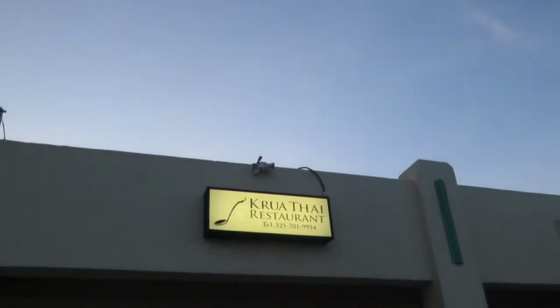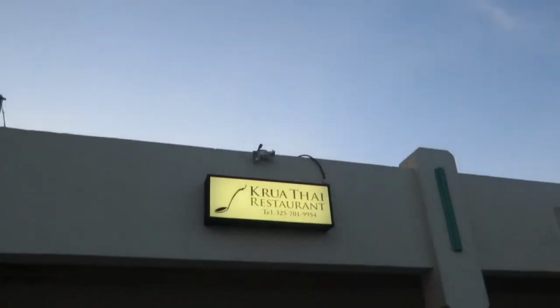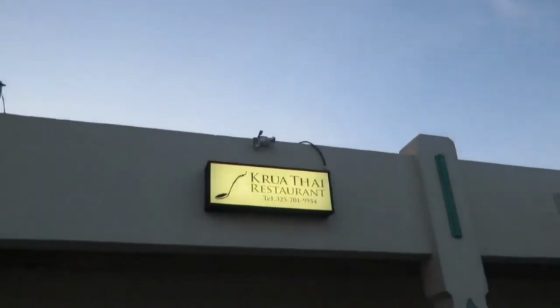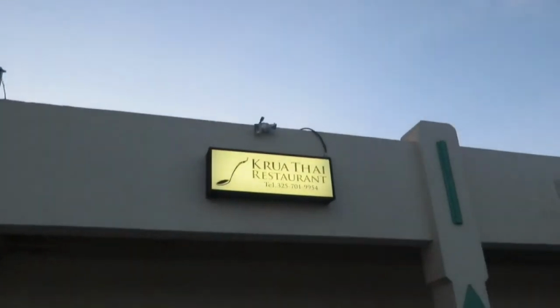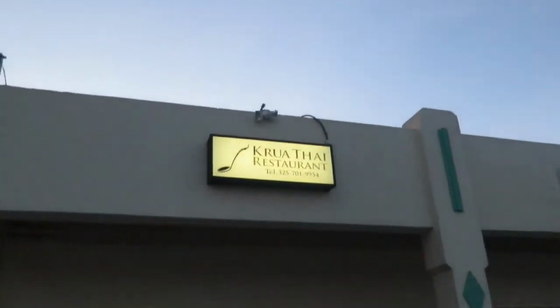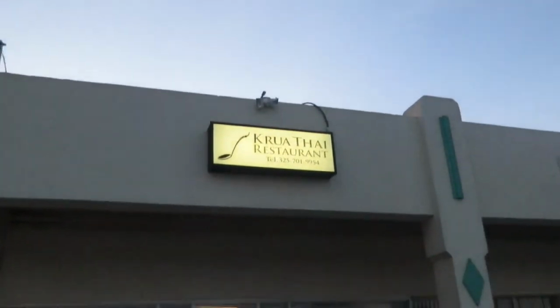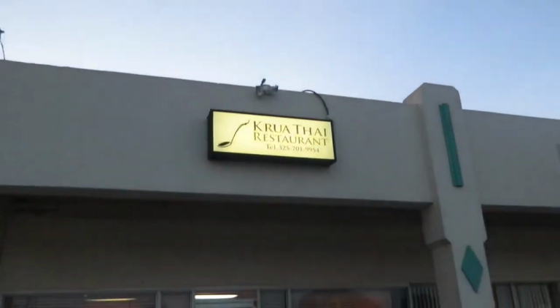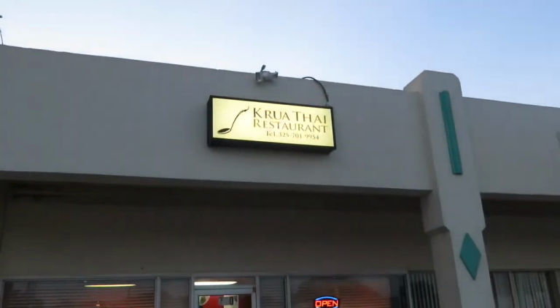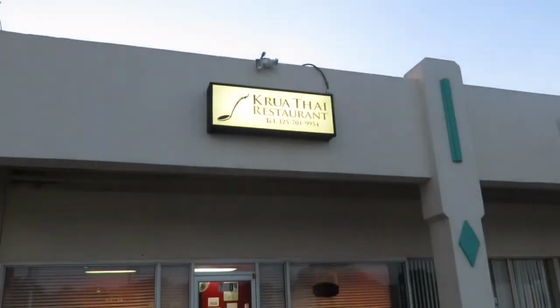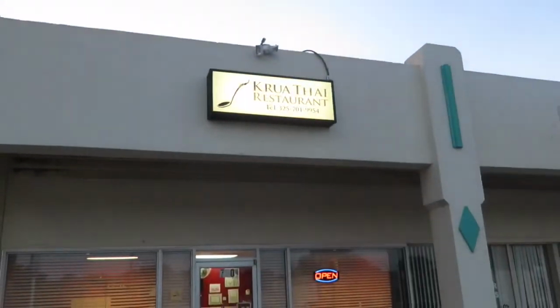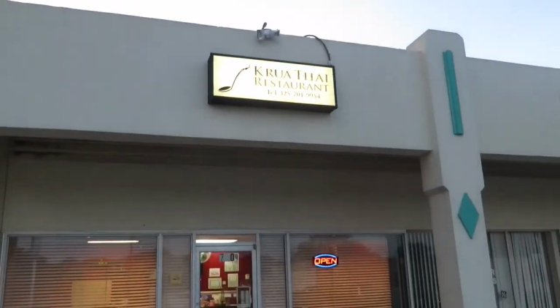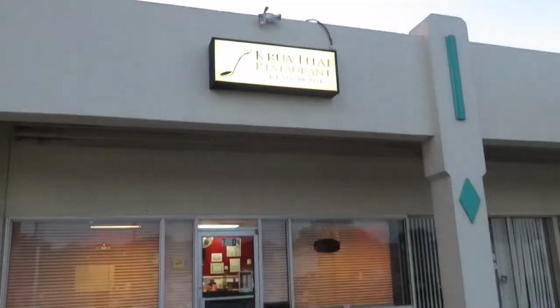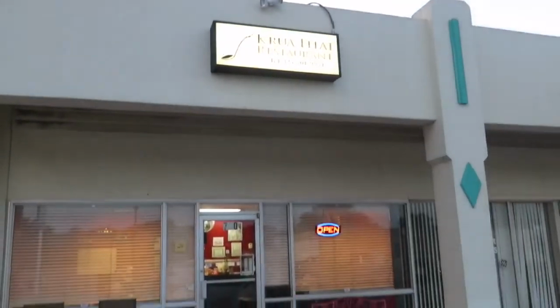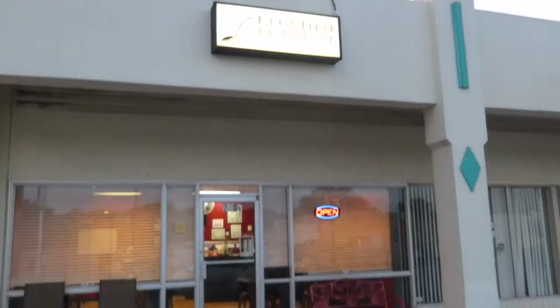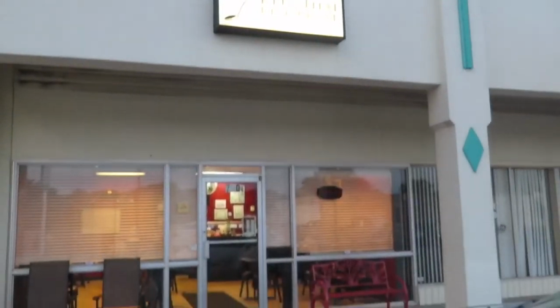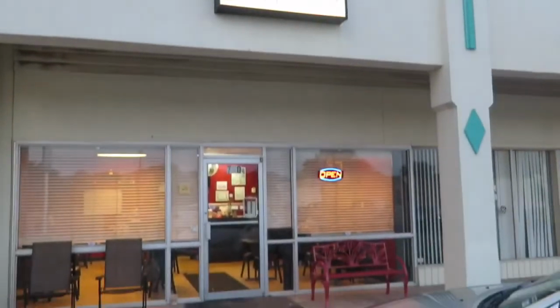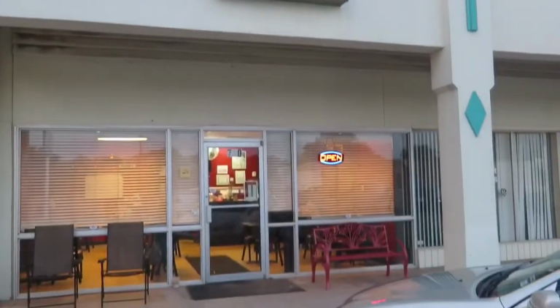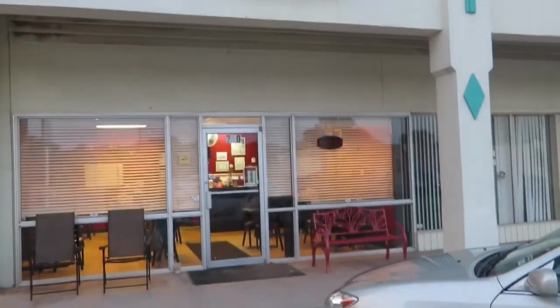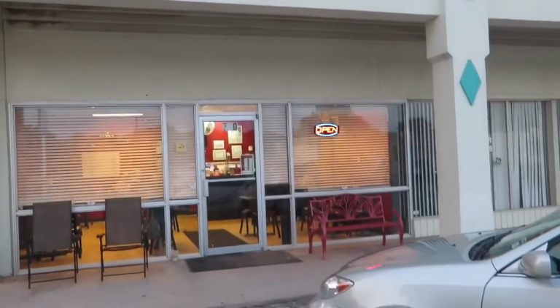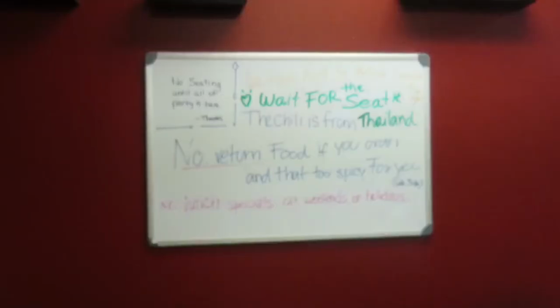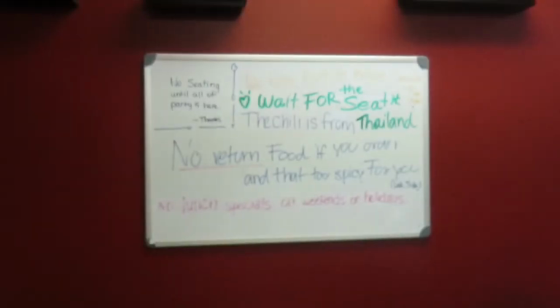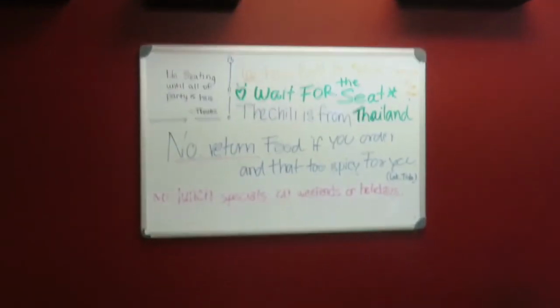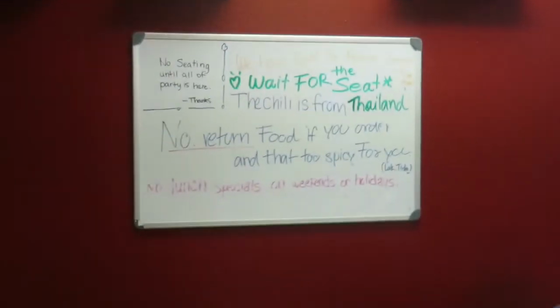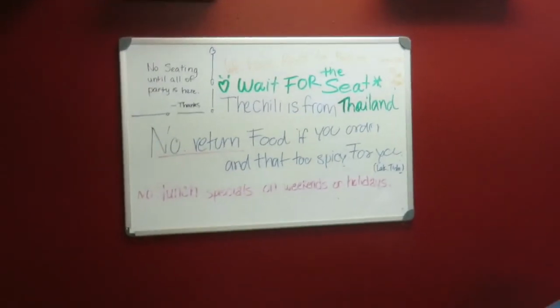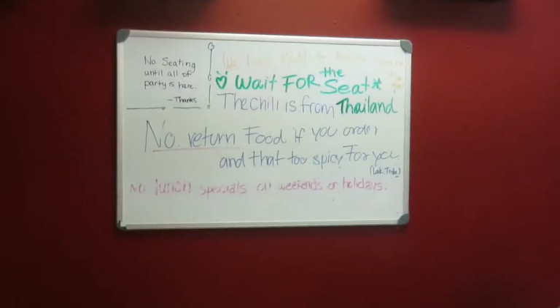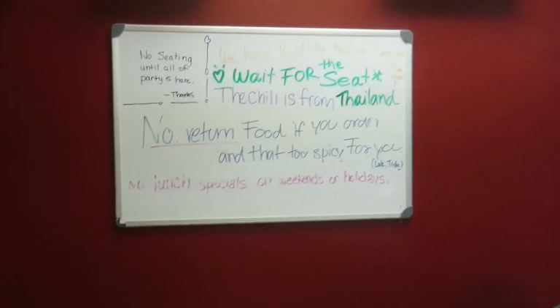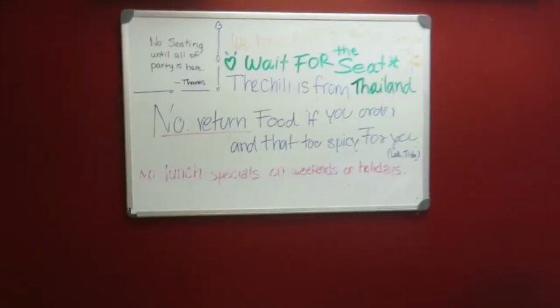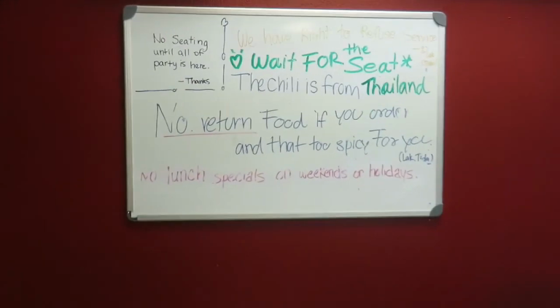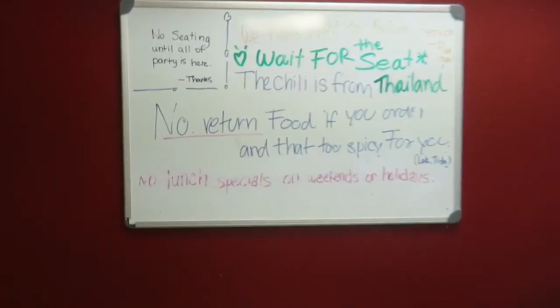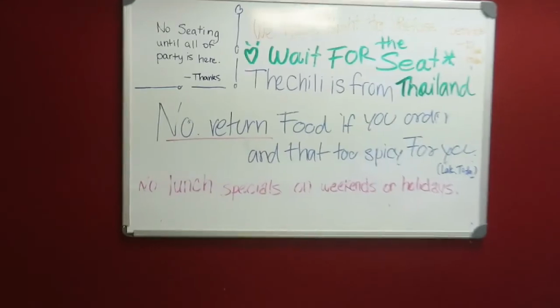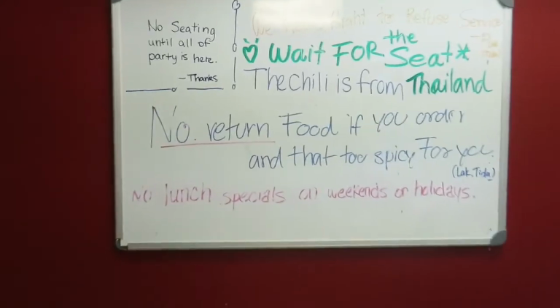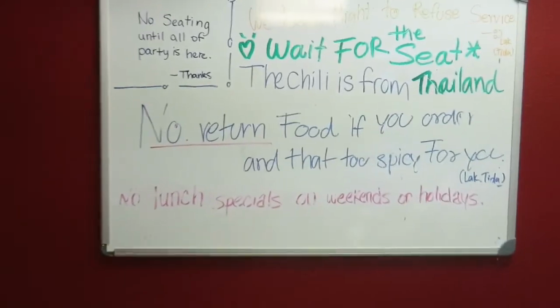This video is brought to you by Kruatai Restaurant, a restaurant with the tastiest and spiciest of food.